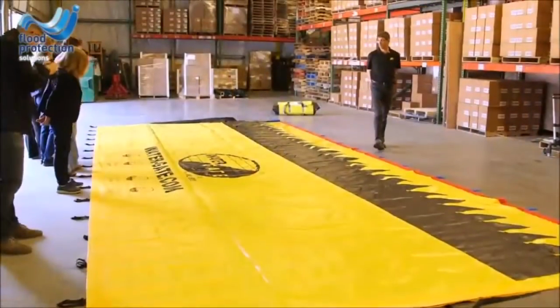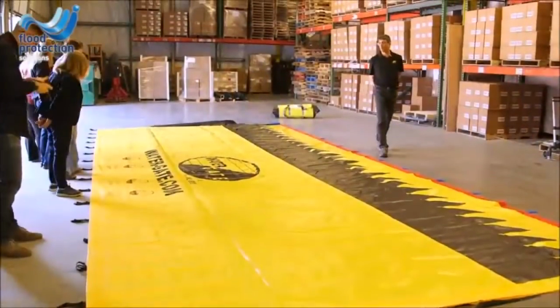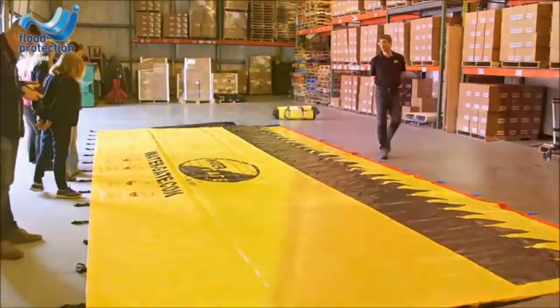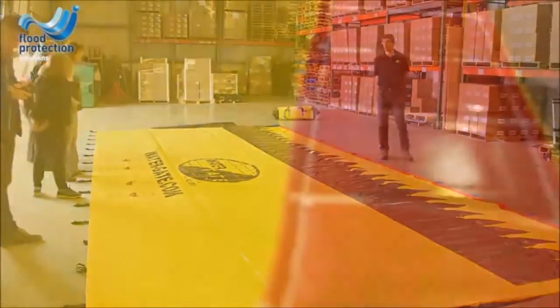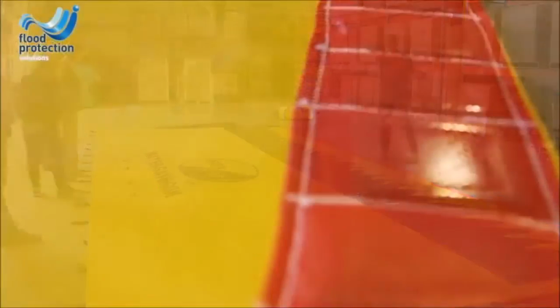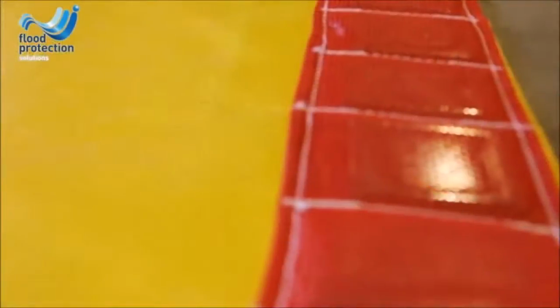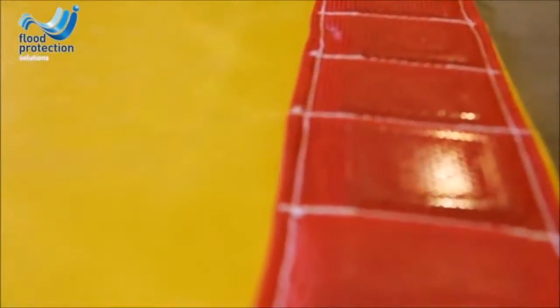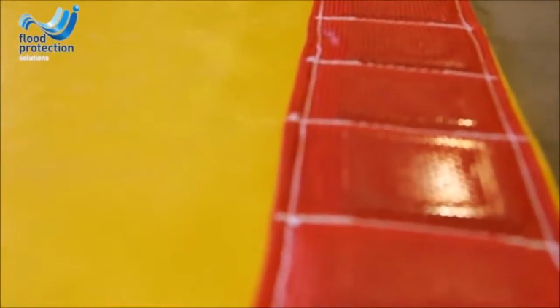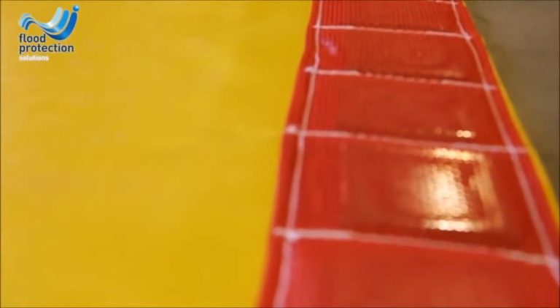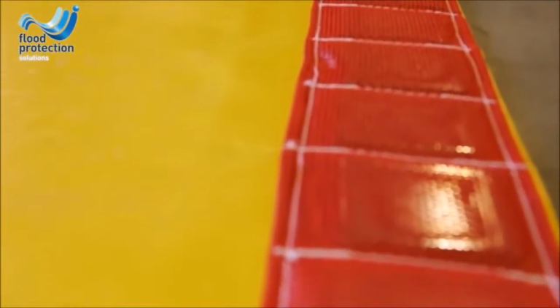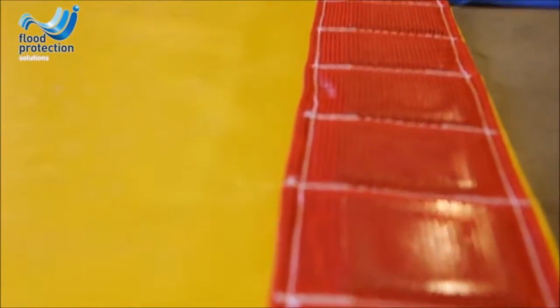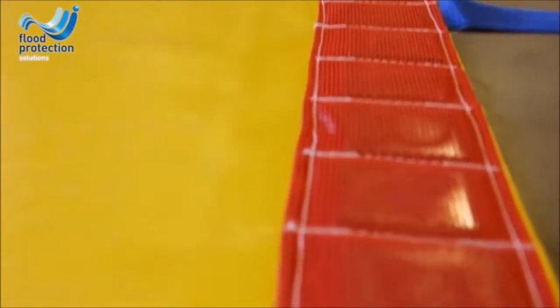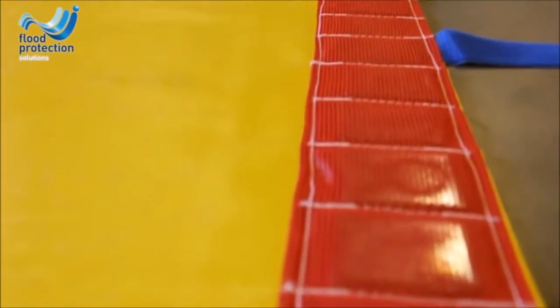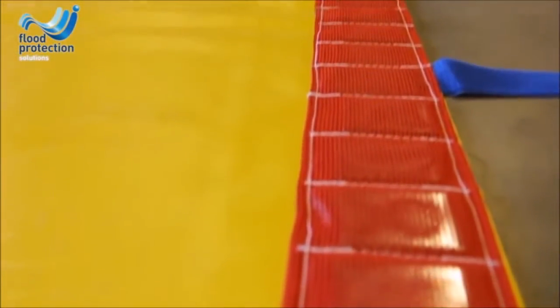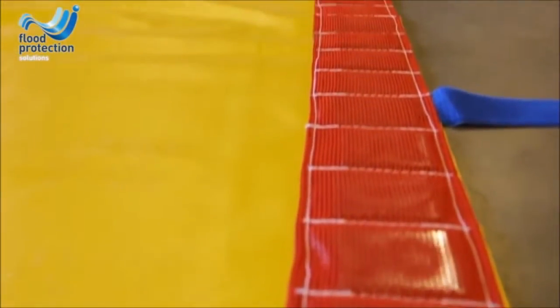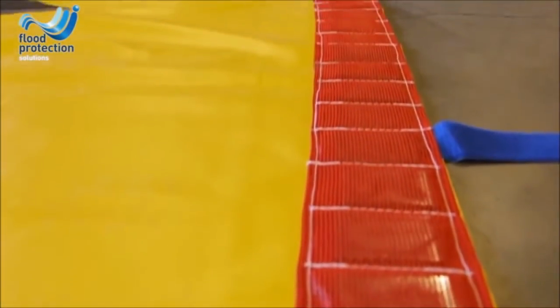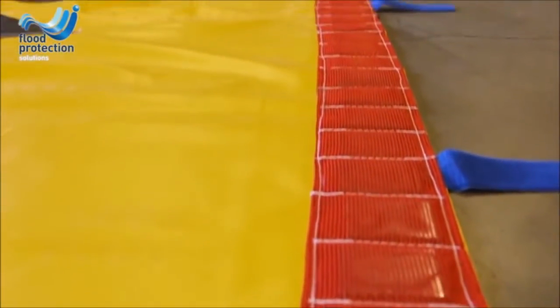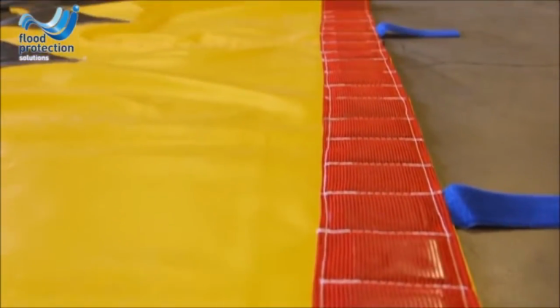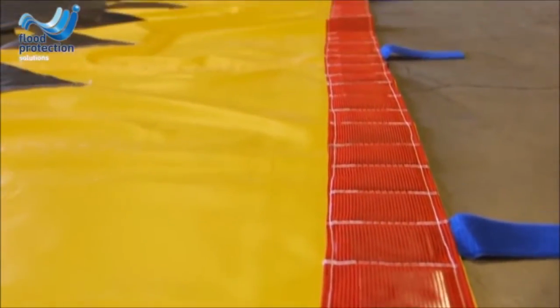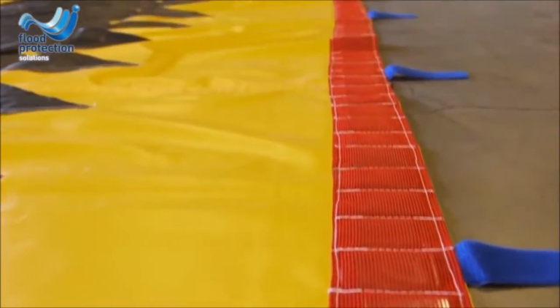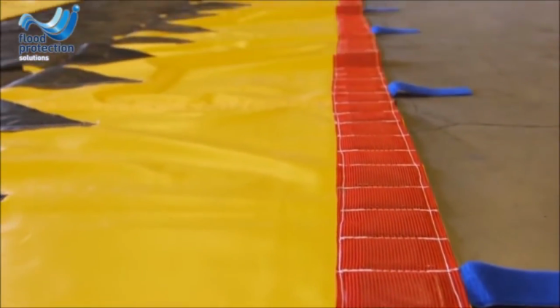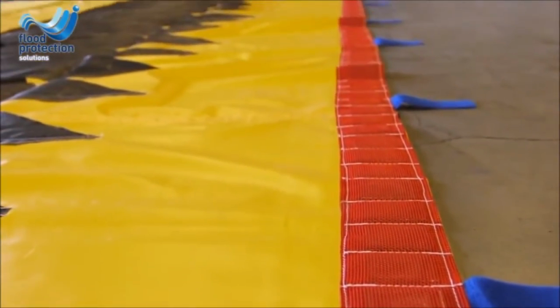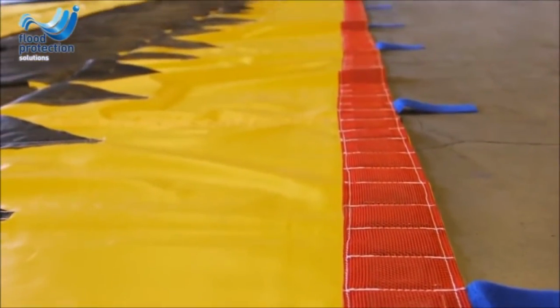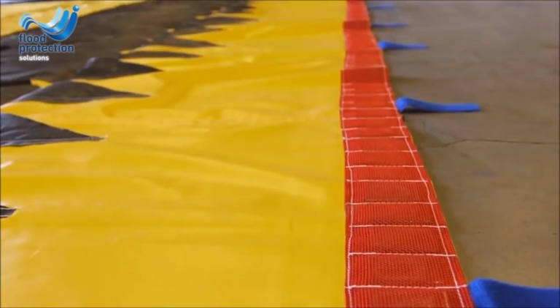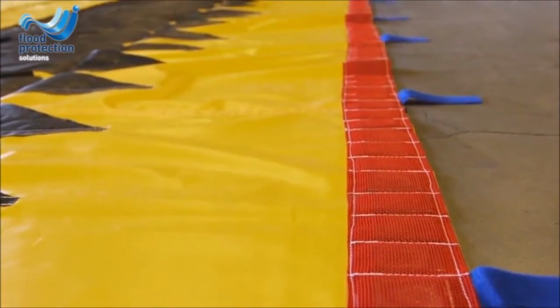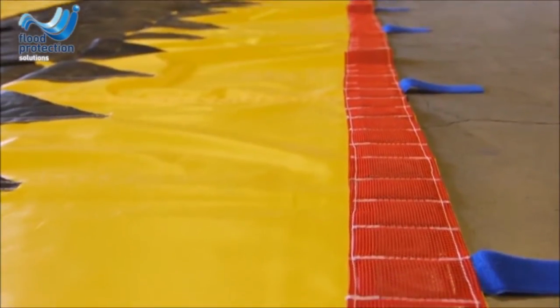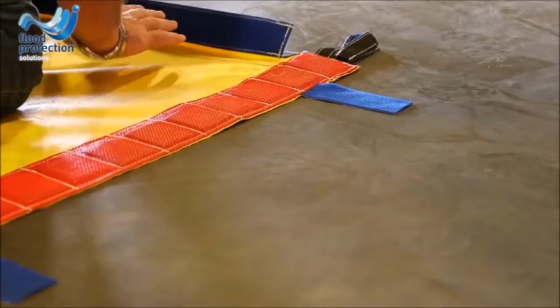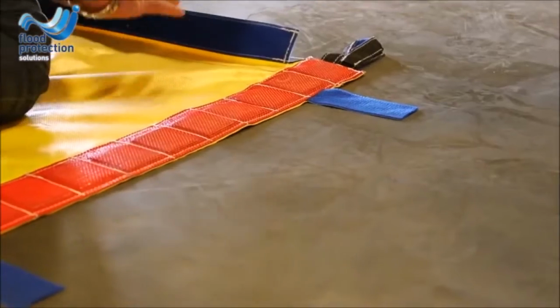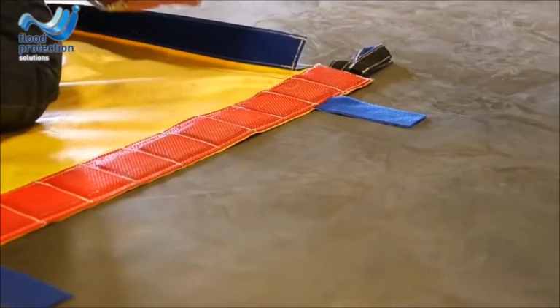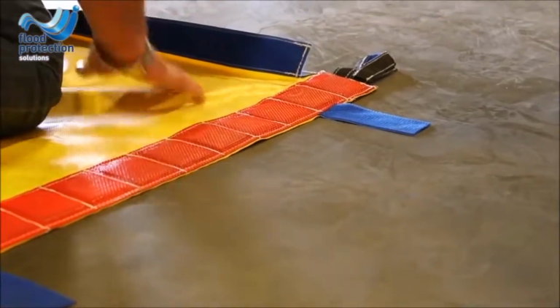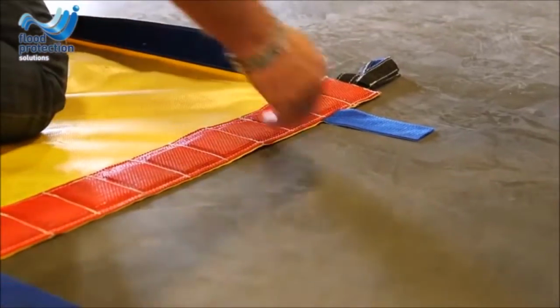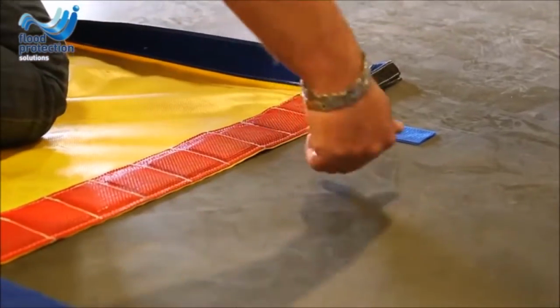The Water Gate has a weighted front edge which holds the barrier in place and helps prevent water from flowing underneath.